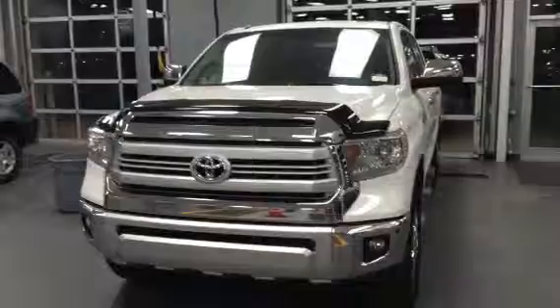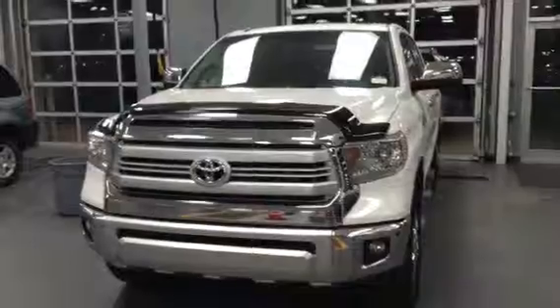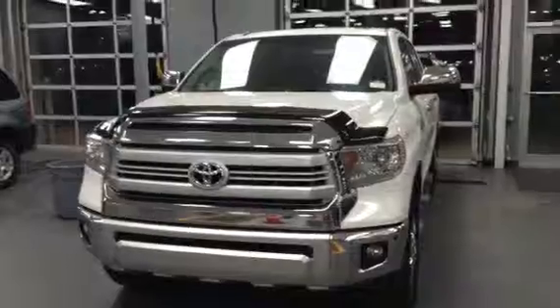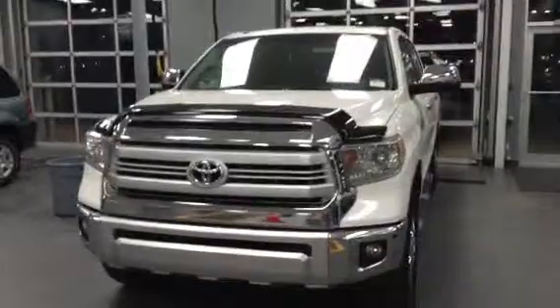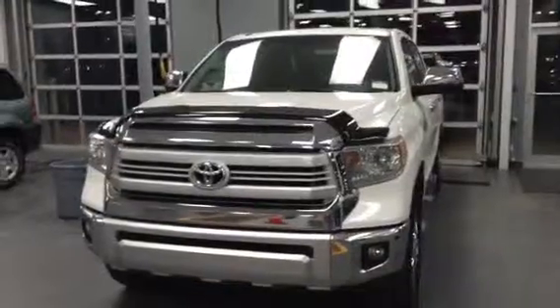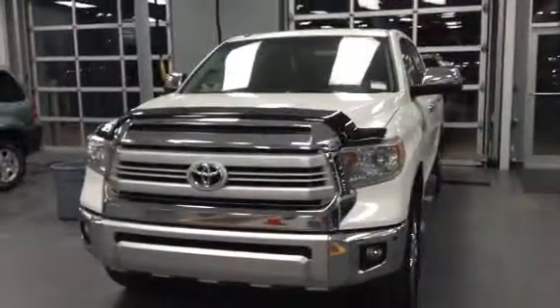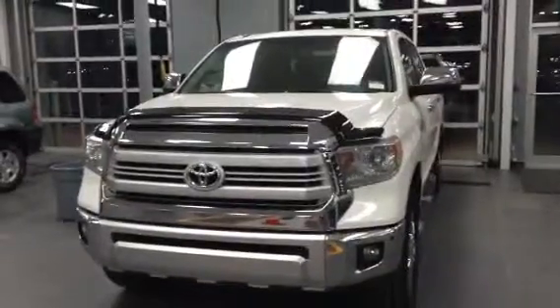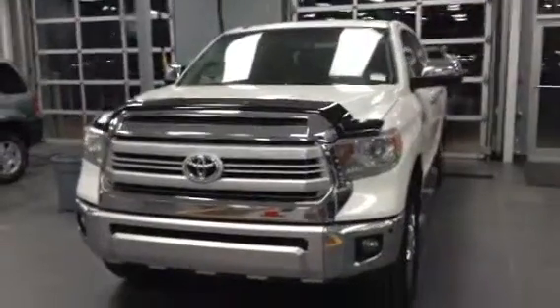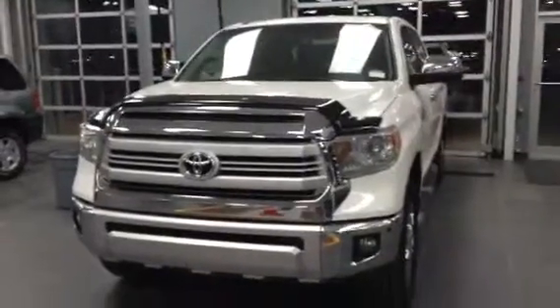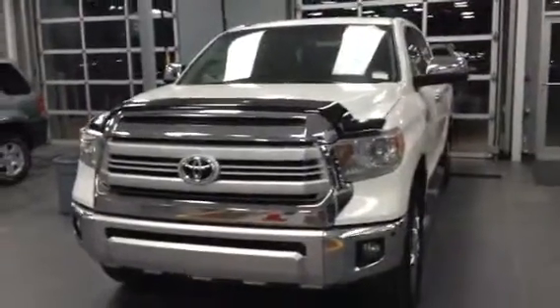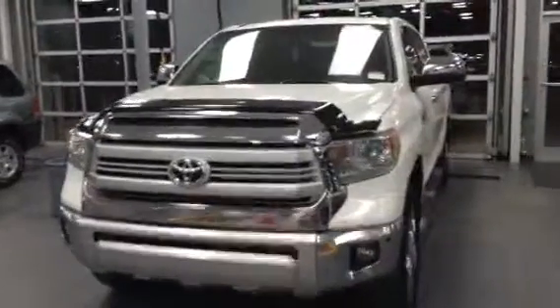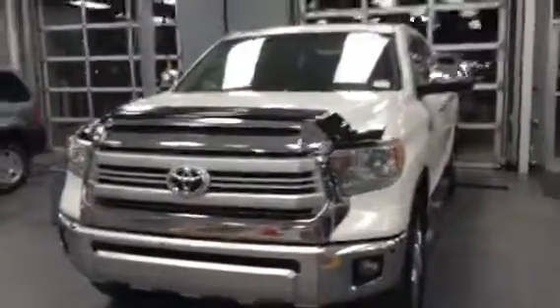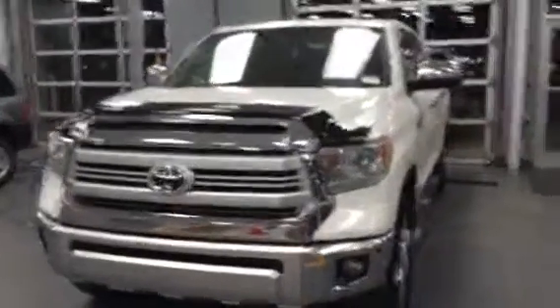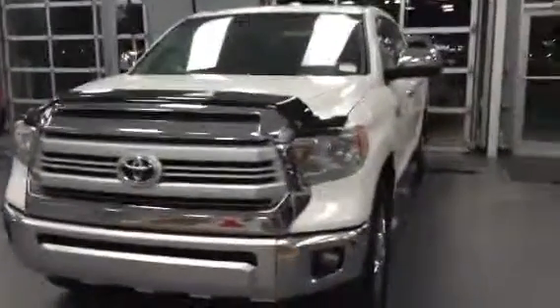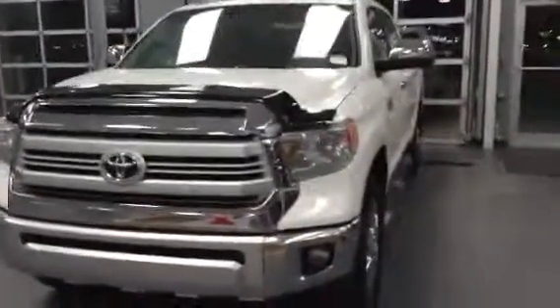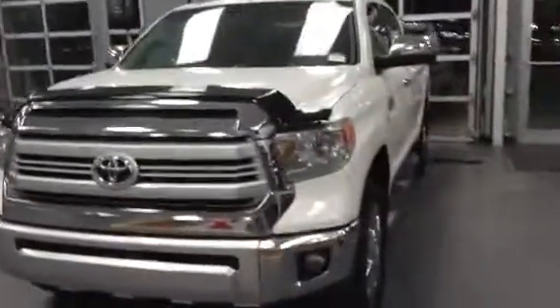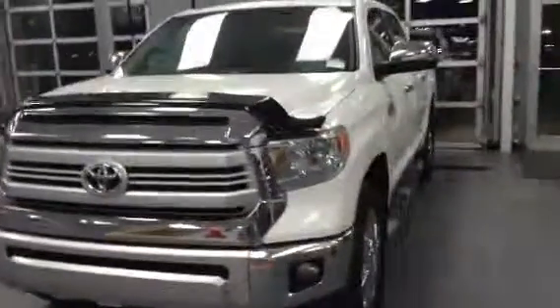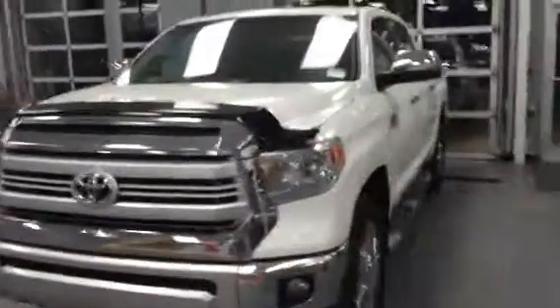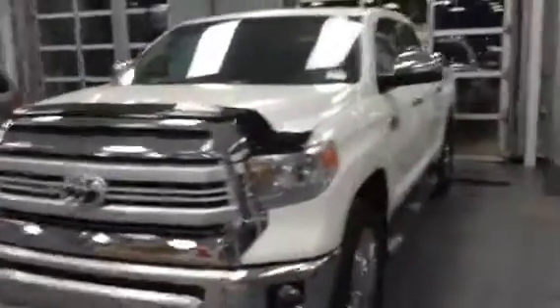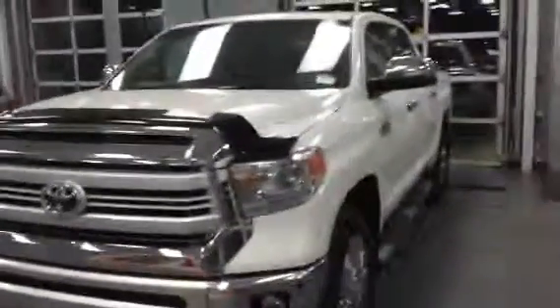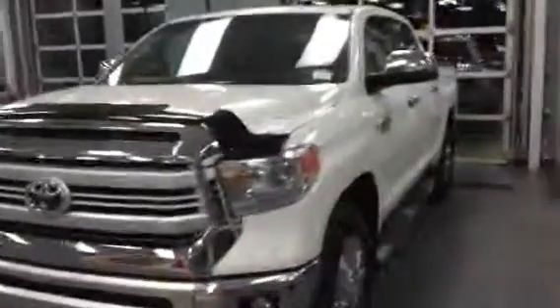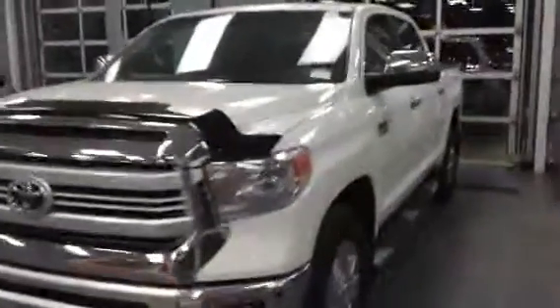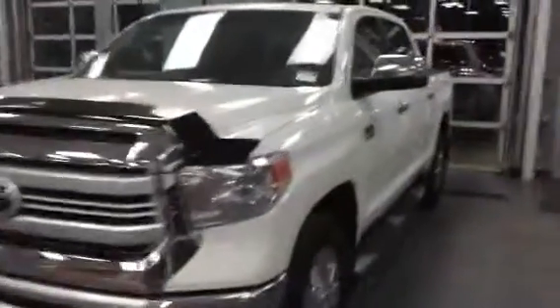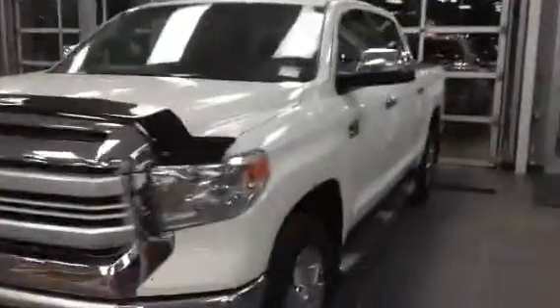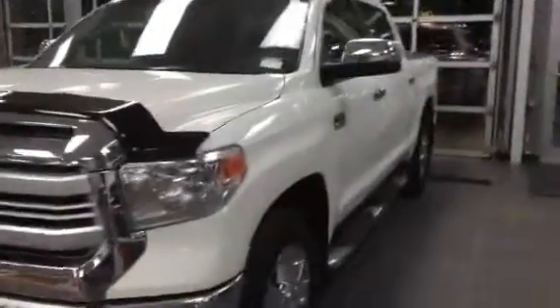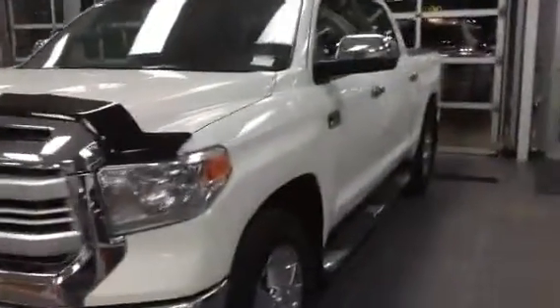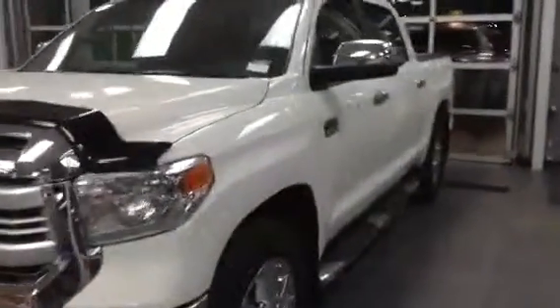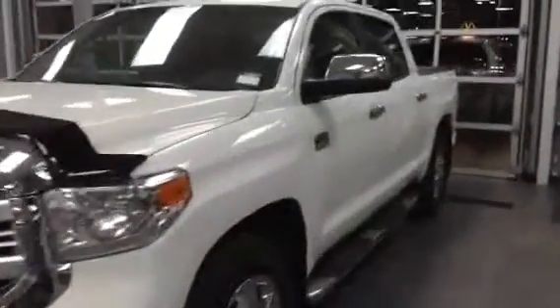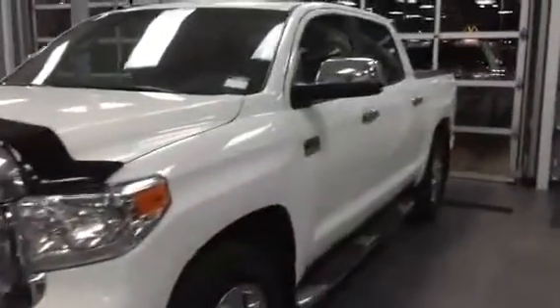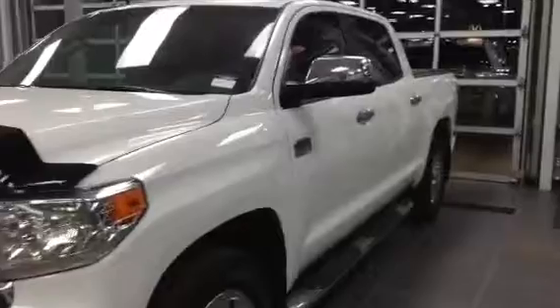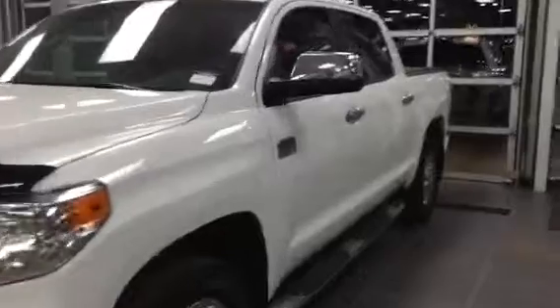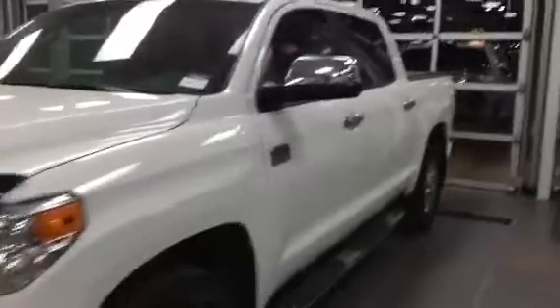Hey, this is Sayed from LA Mazda in Leduc. Just wanted to give you guys a little look at our 2014 Toyota Tundra.